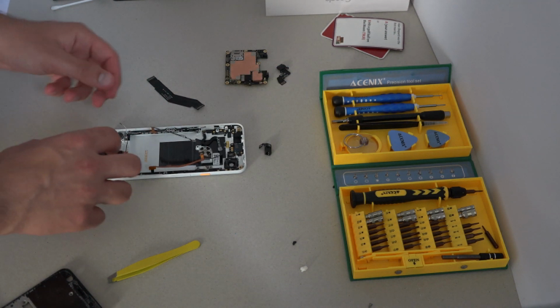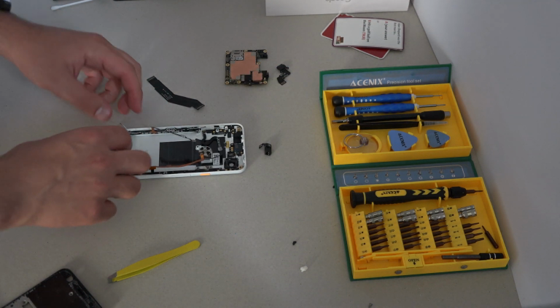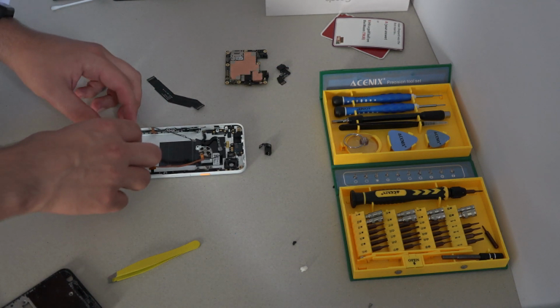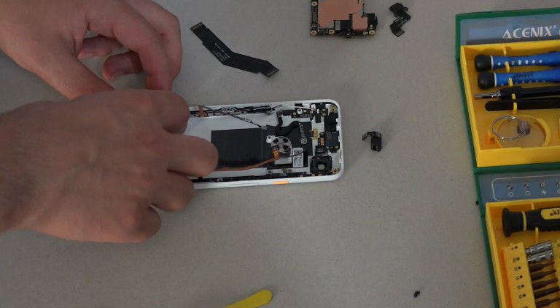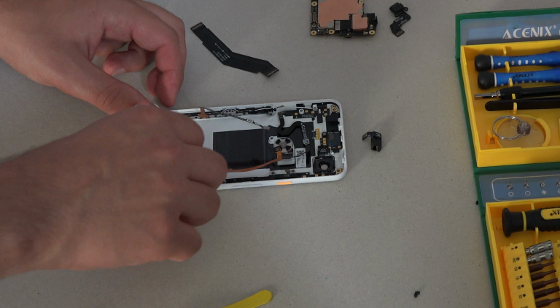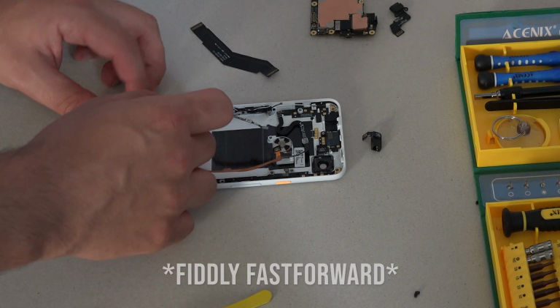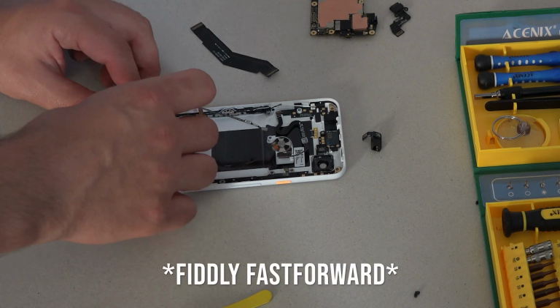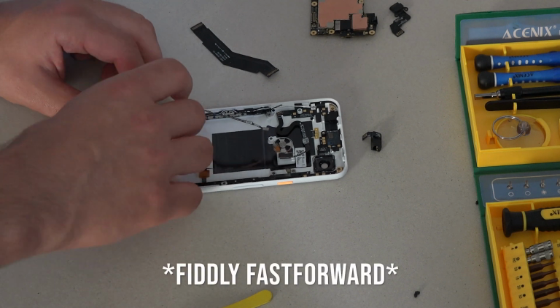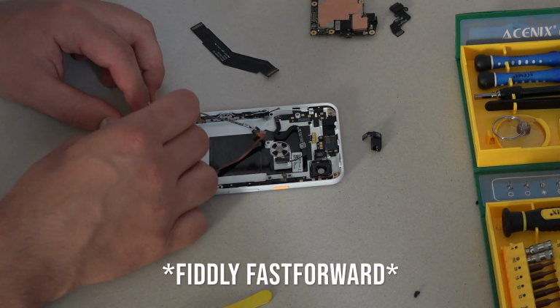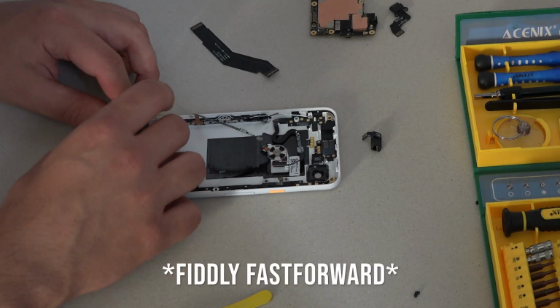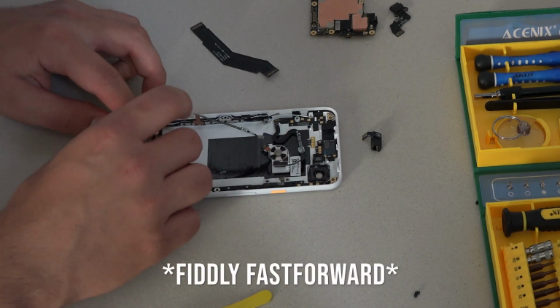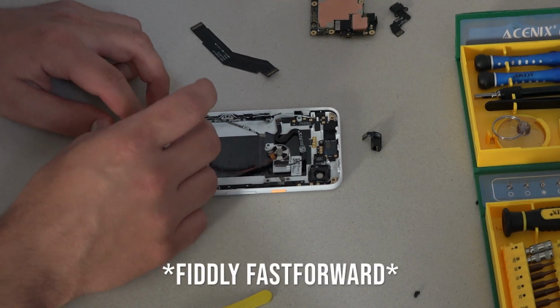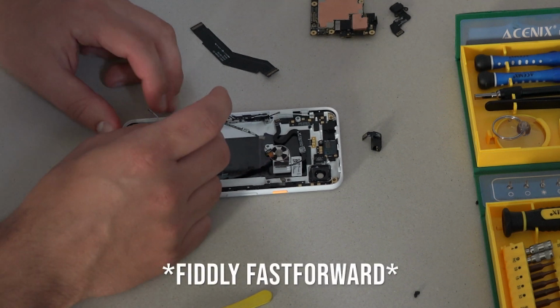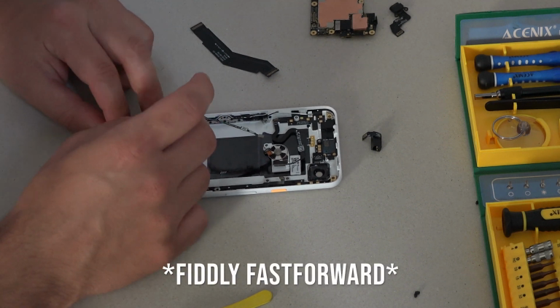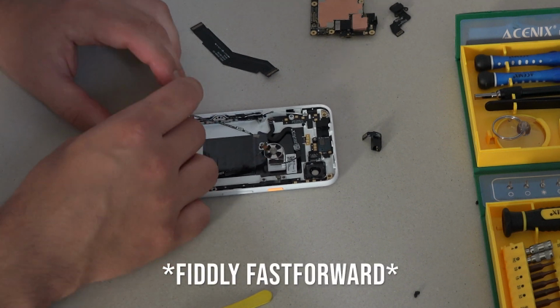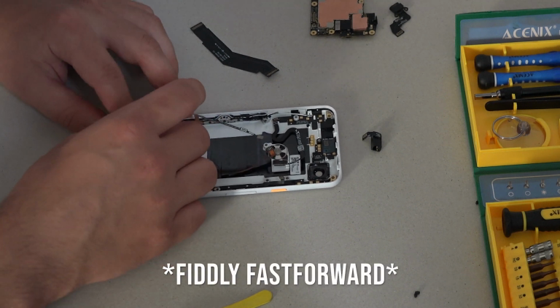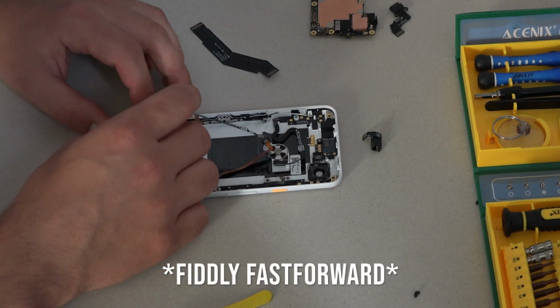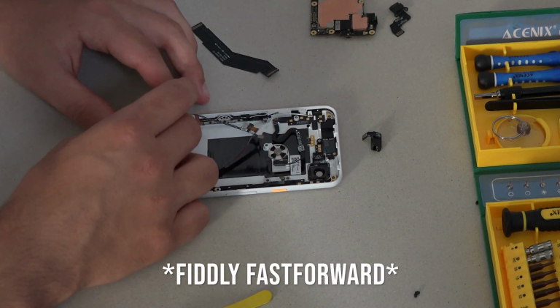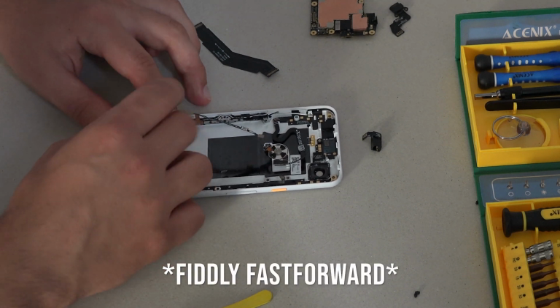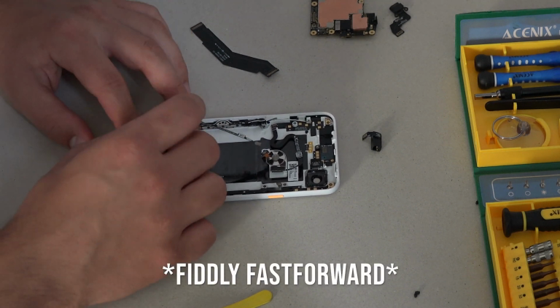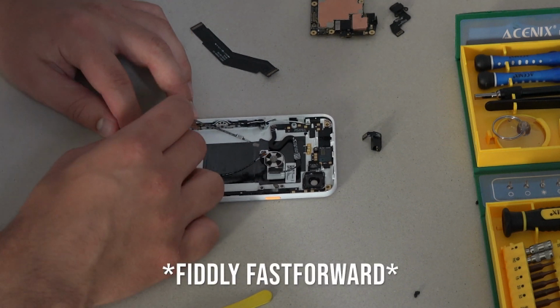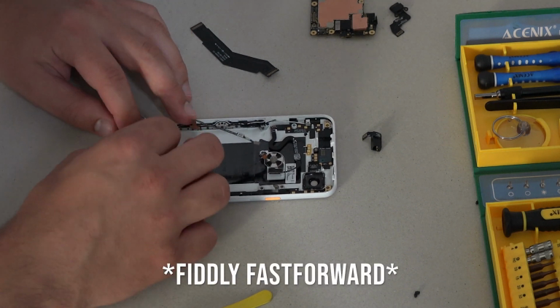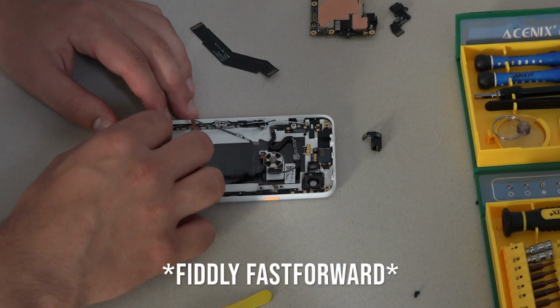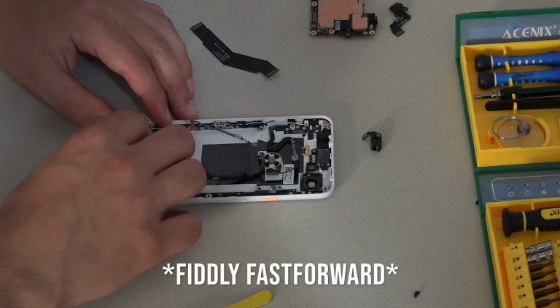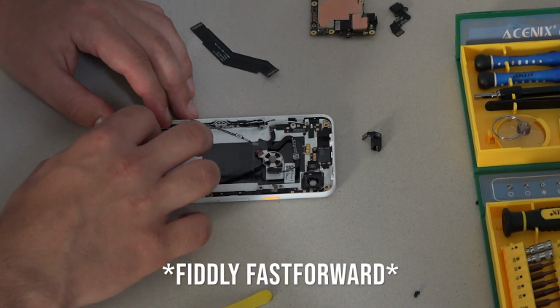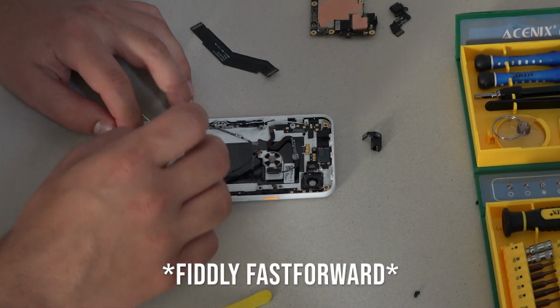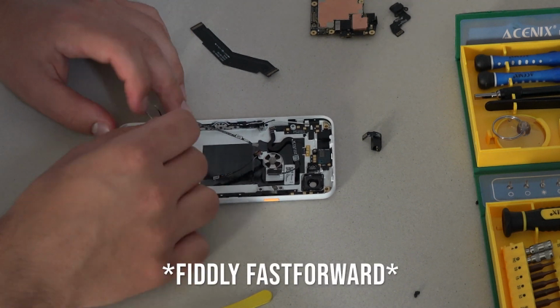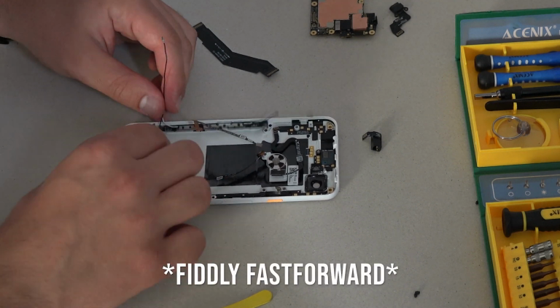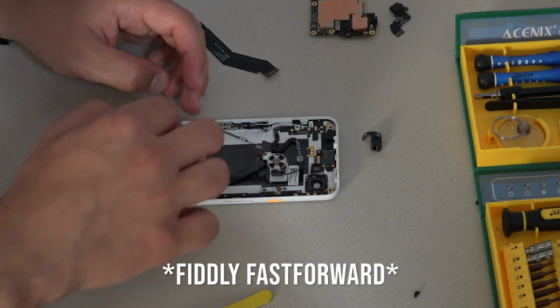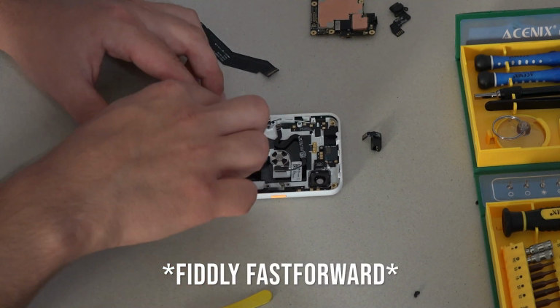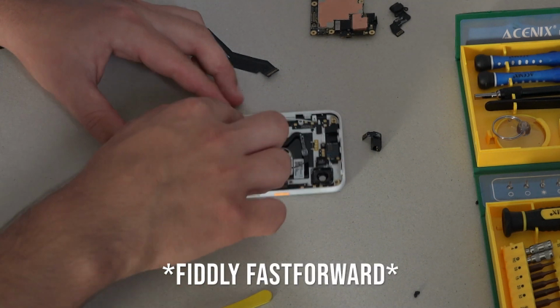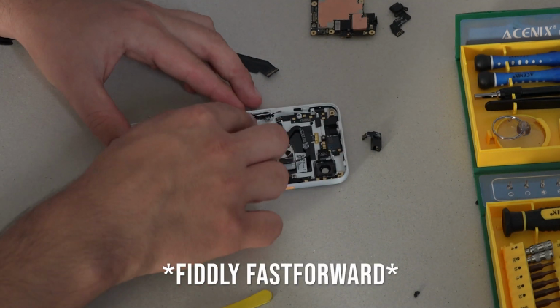Now the microphone goes back in, with the charging port on top, and then it's opening in the body of the phone.